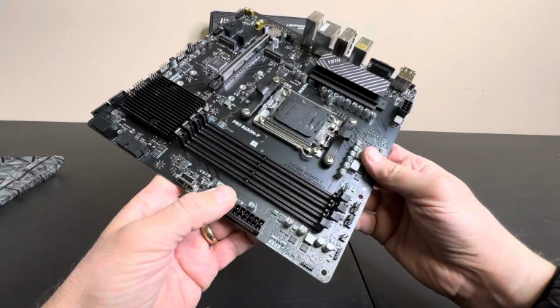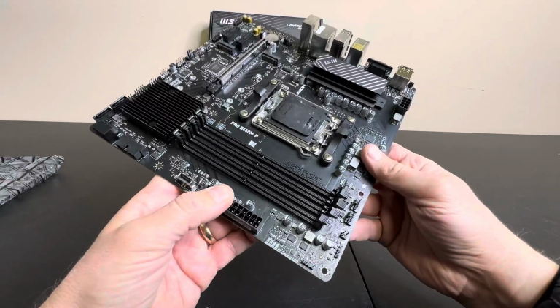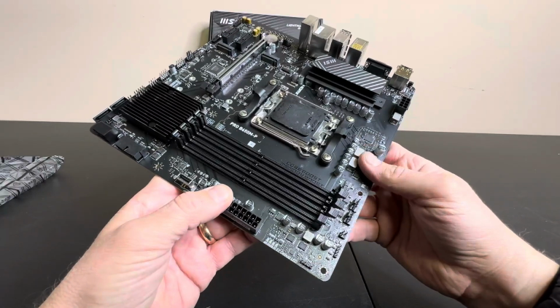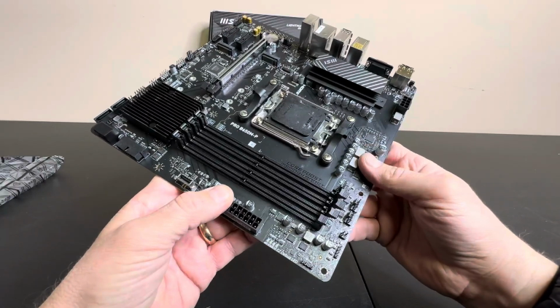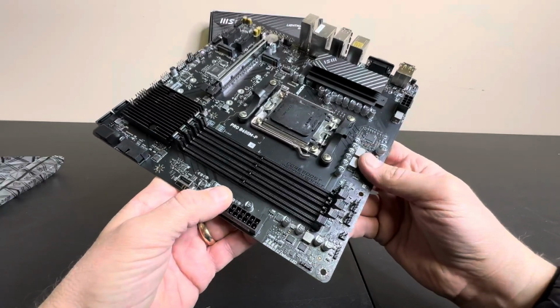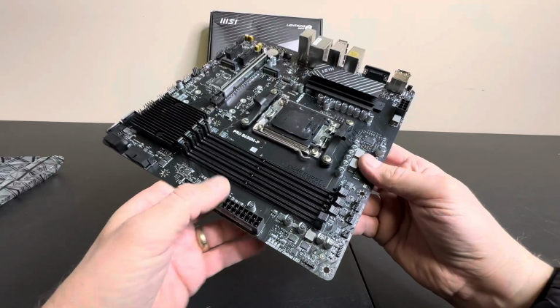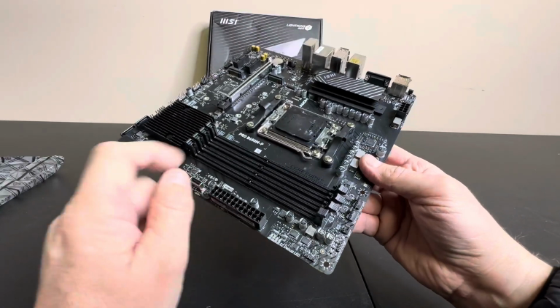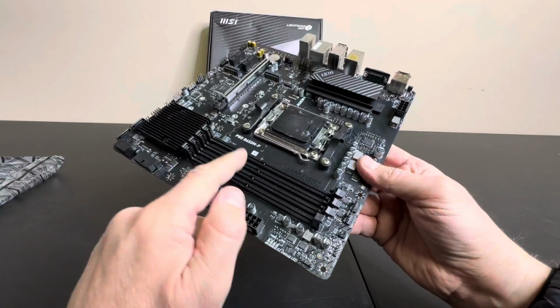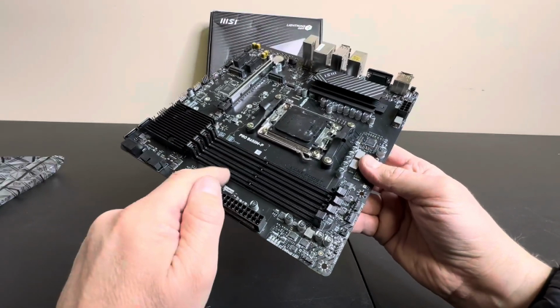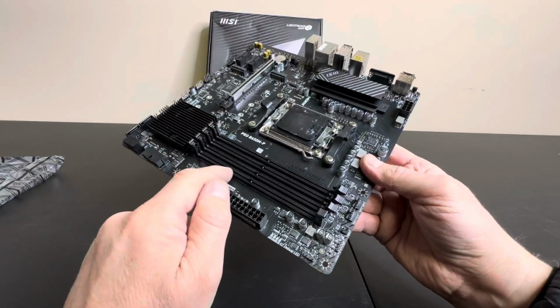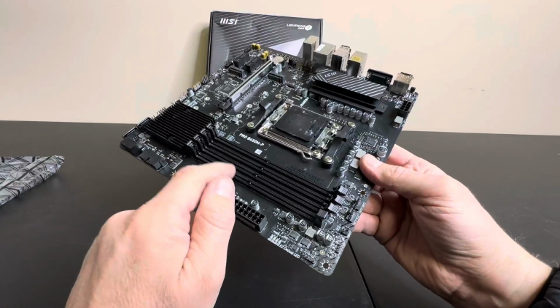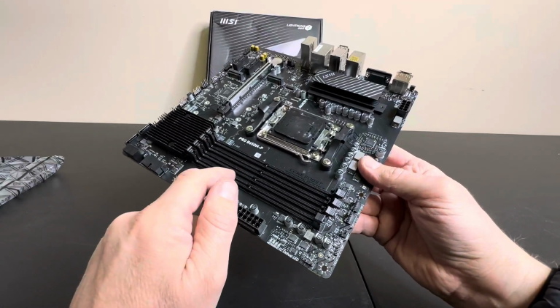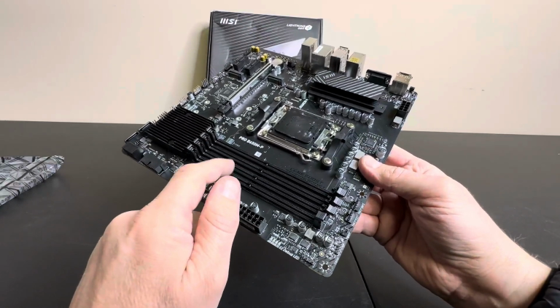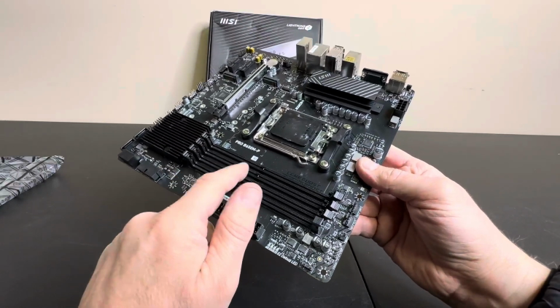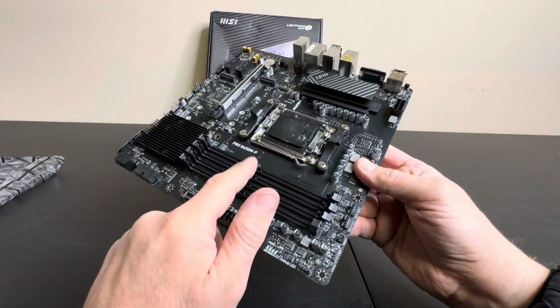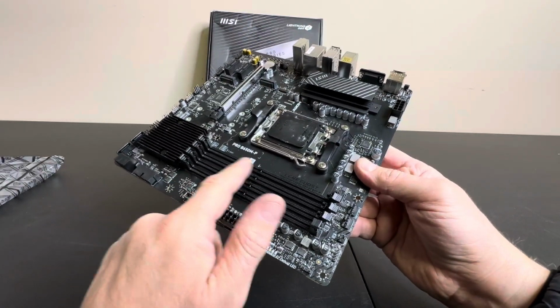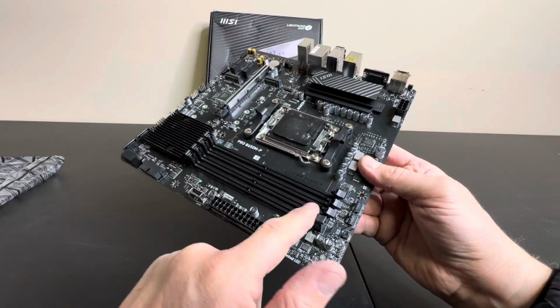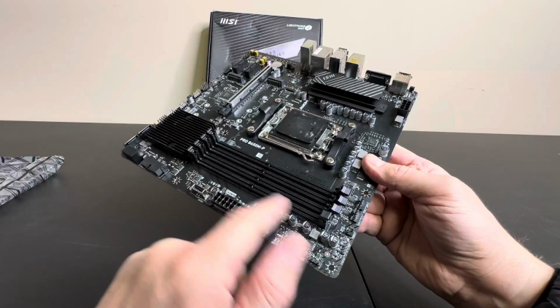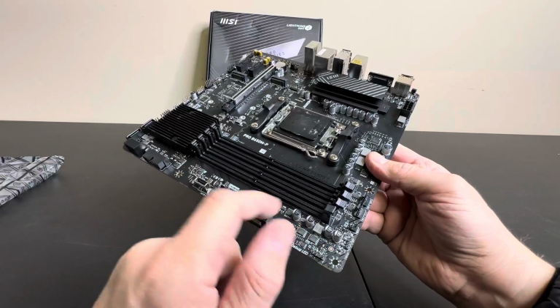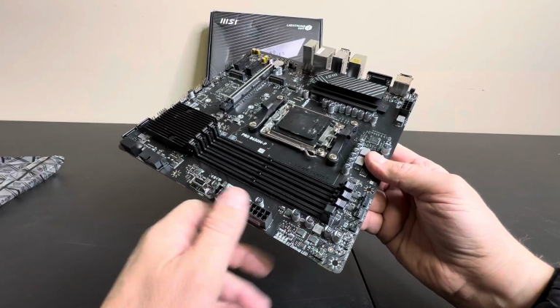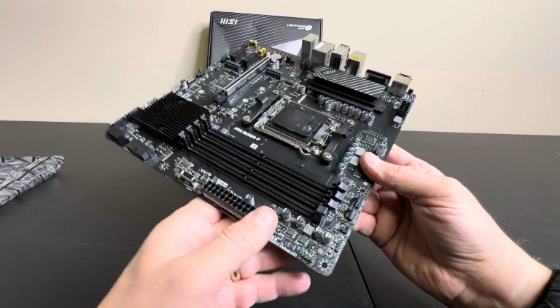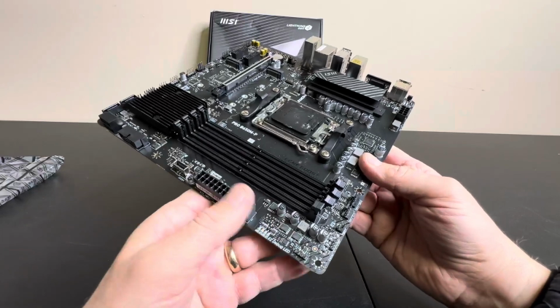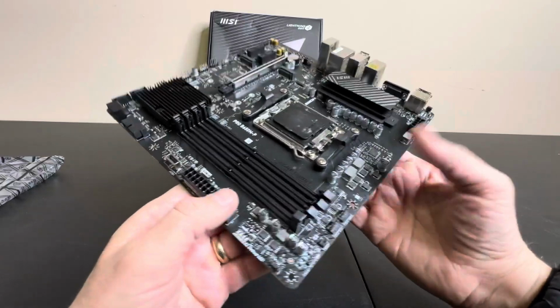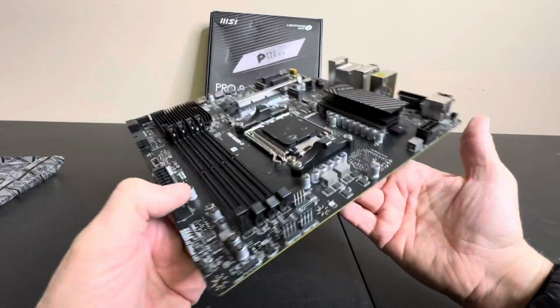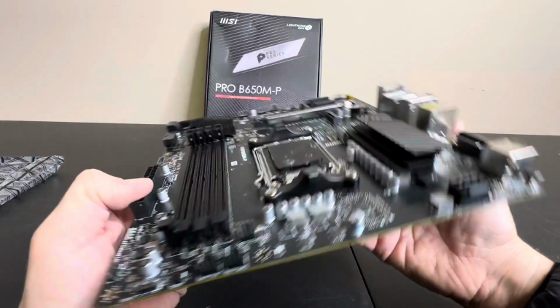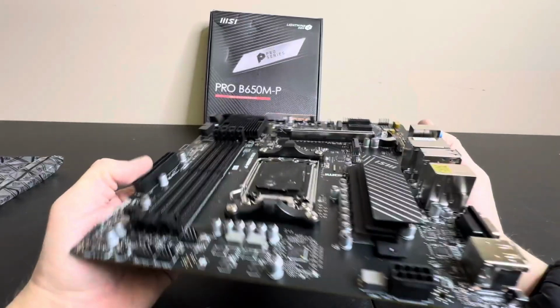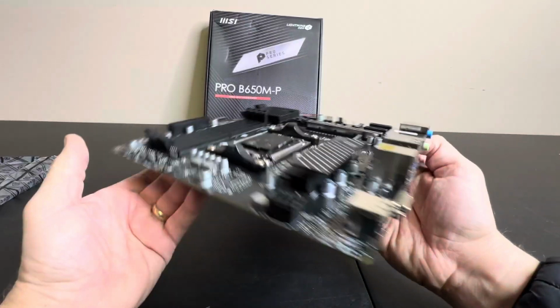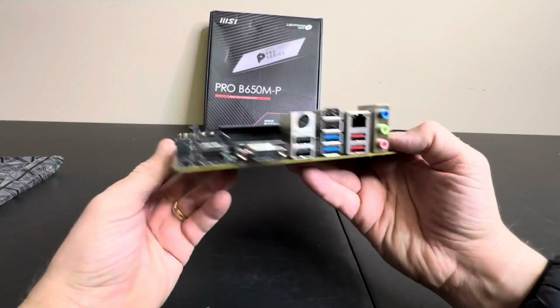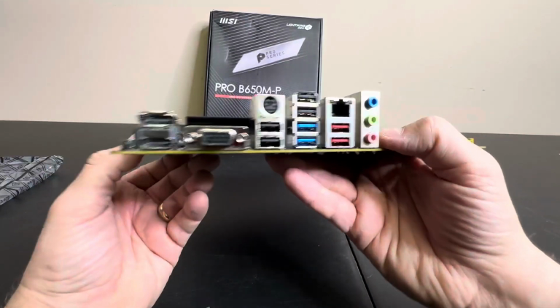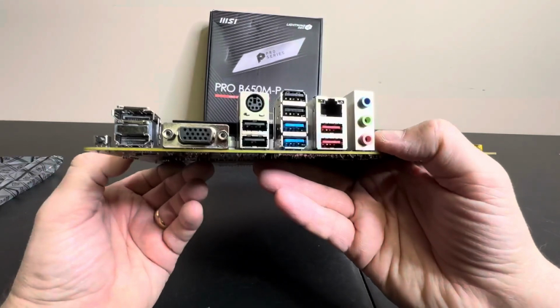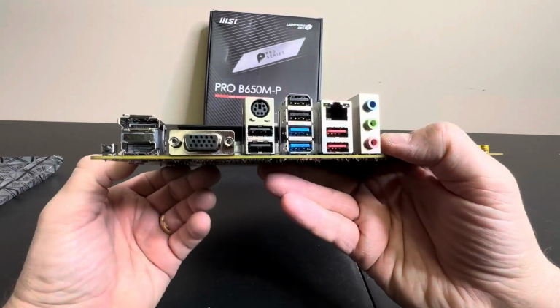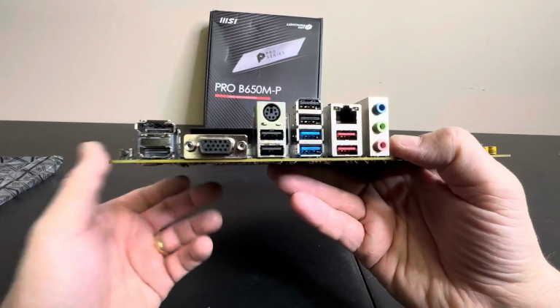You have your Core Boost and Memory Boost right here. So you have one, two, three, four slots — four RAM slots. How awesome is that? And then let's look on the back.